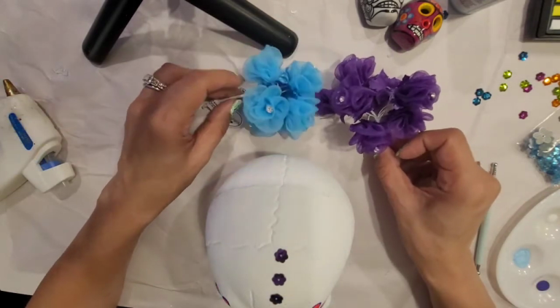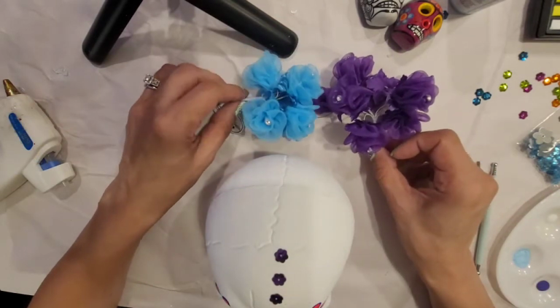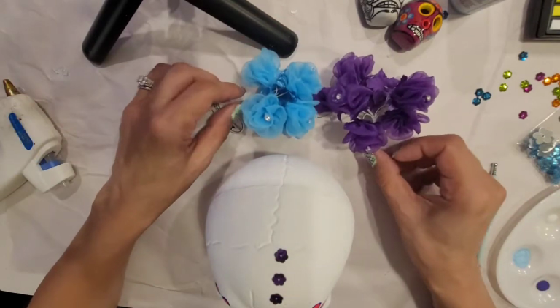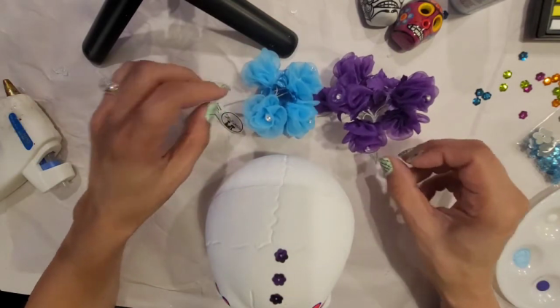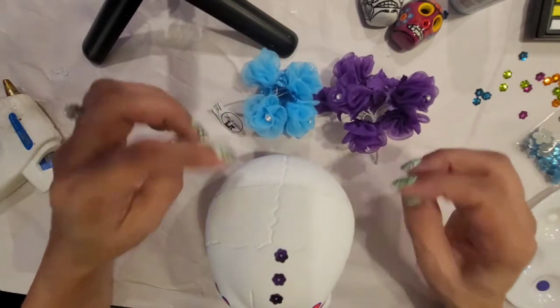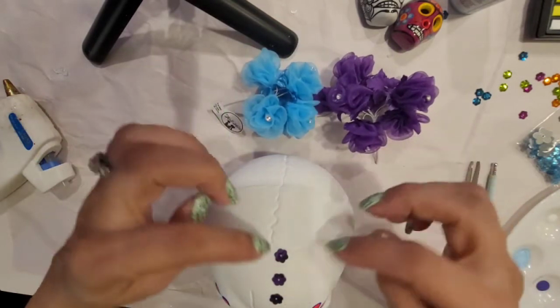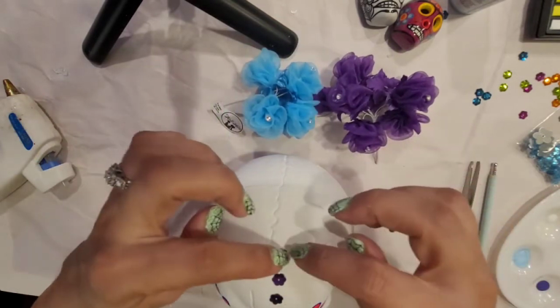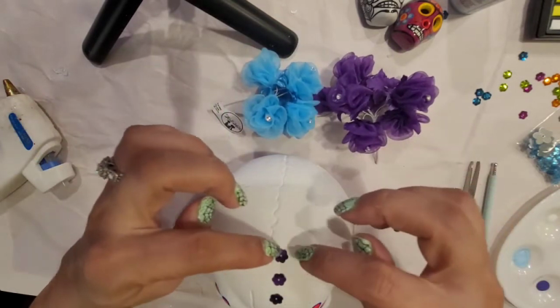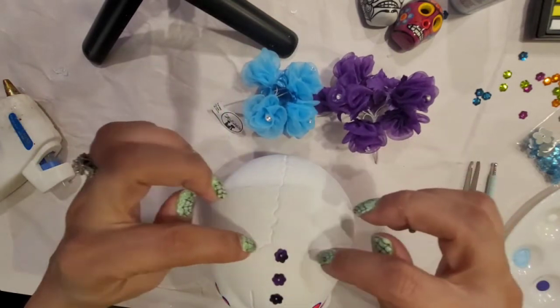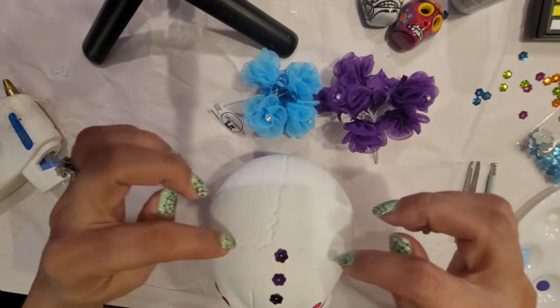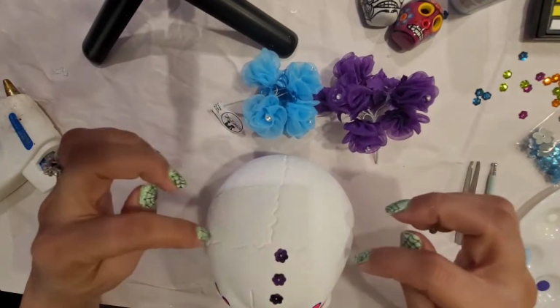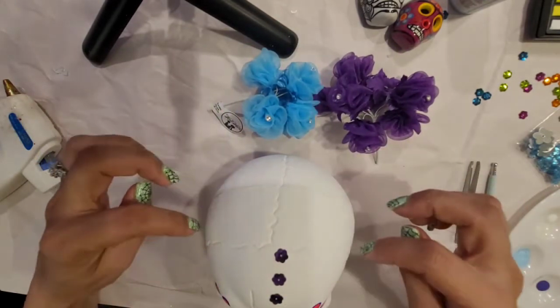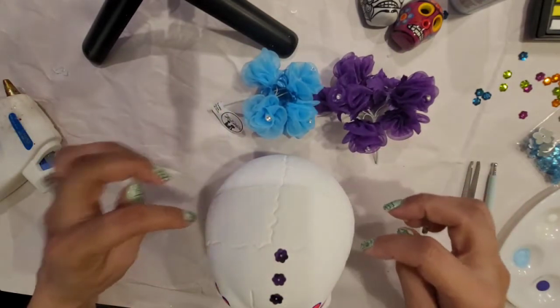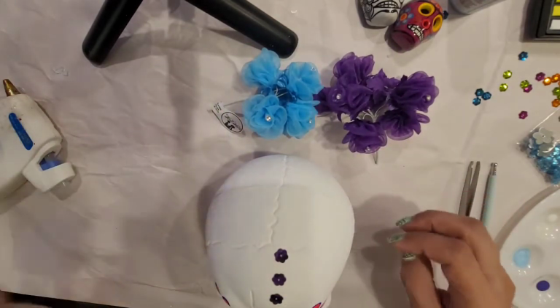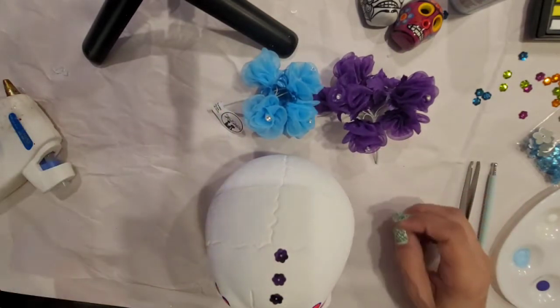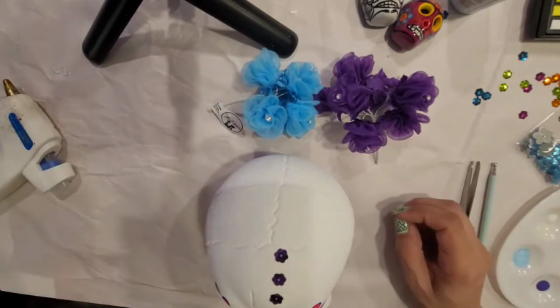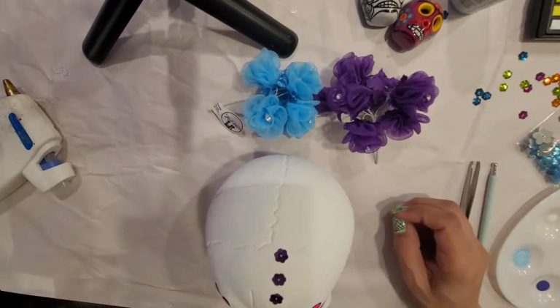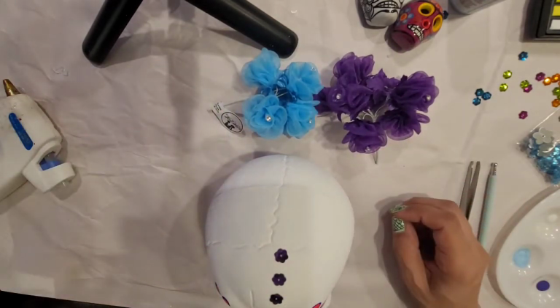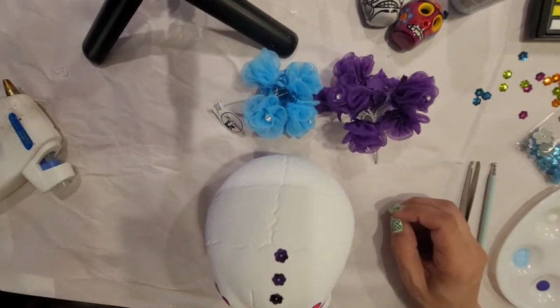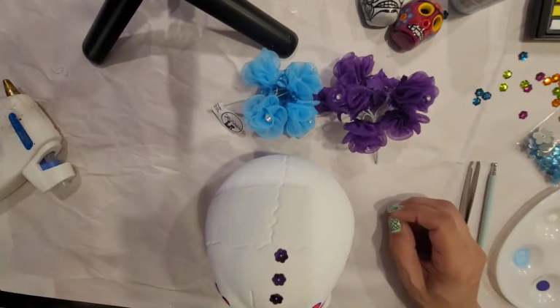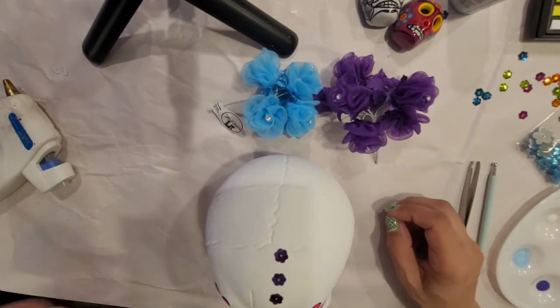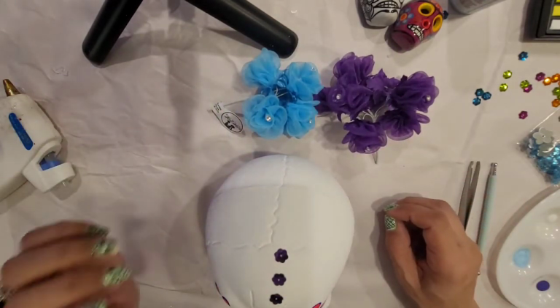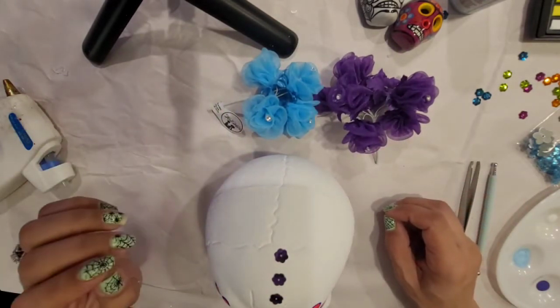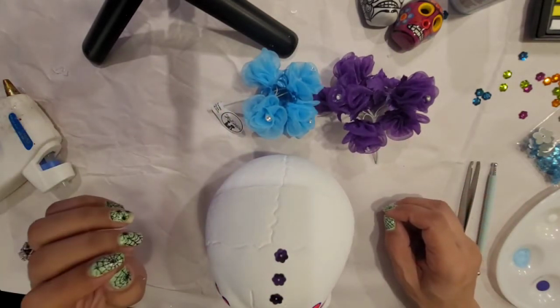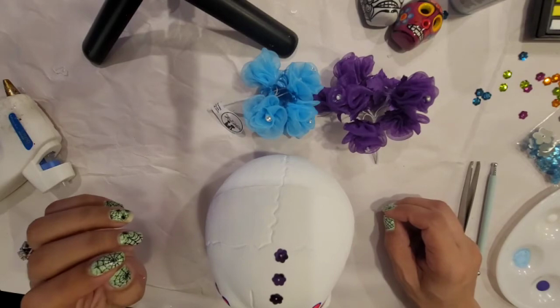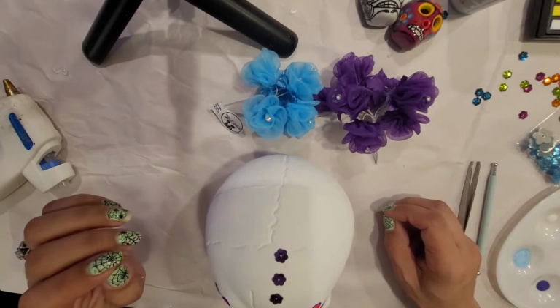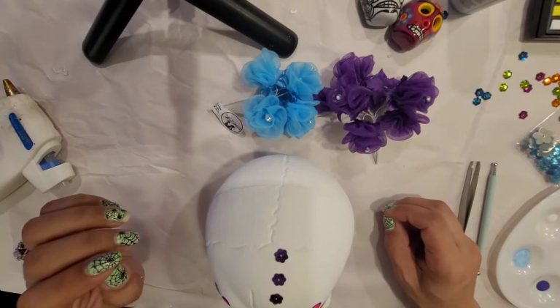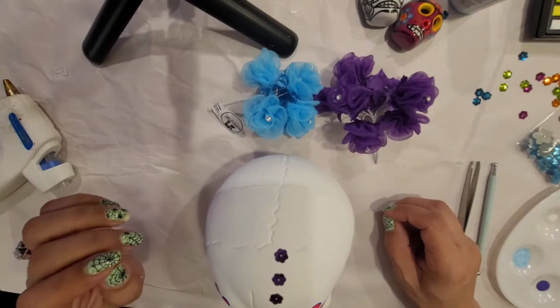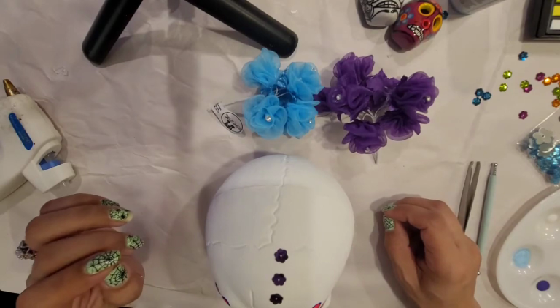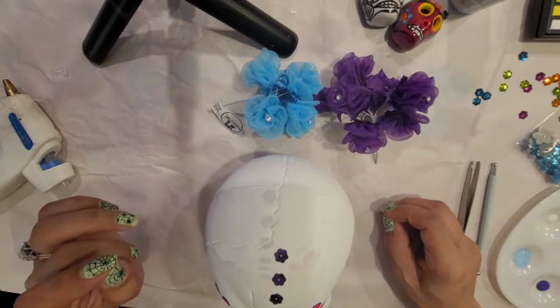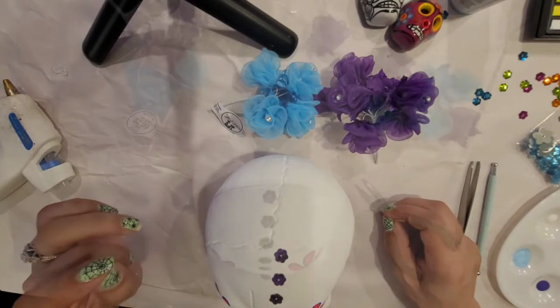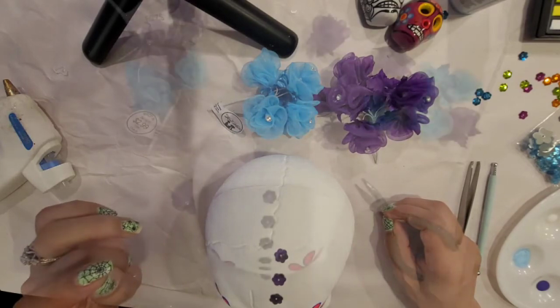So now I am going to glue my flowers and I'm going to form a headband.